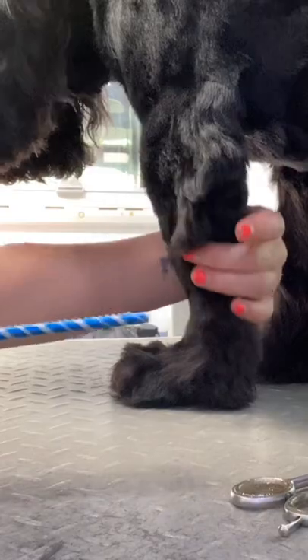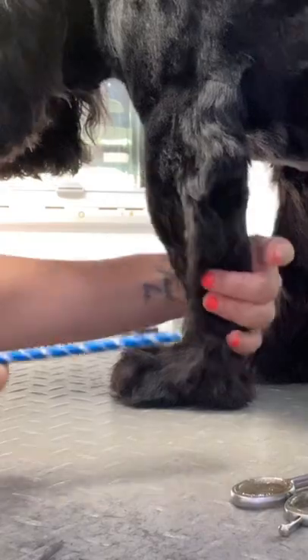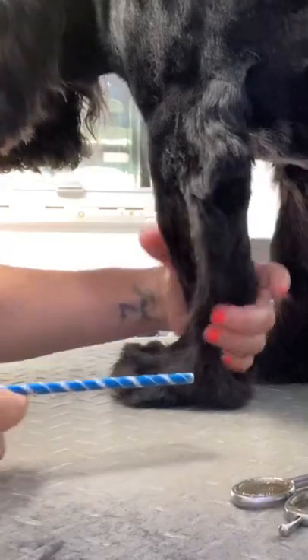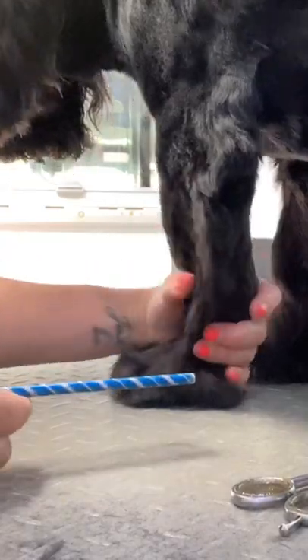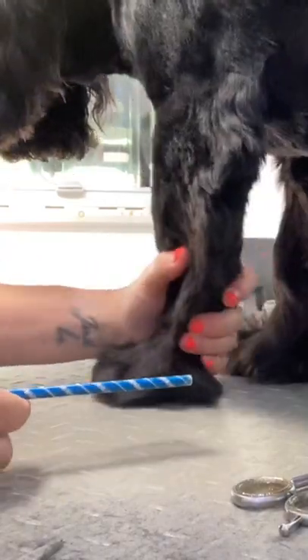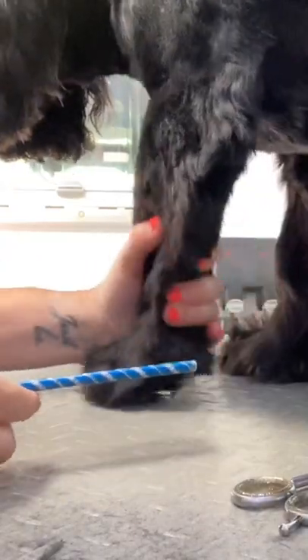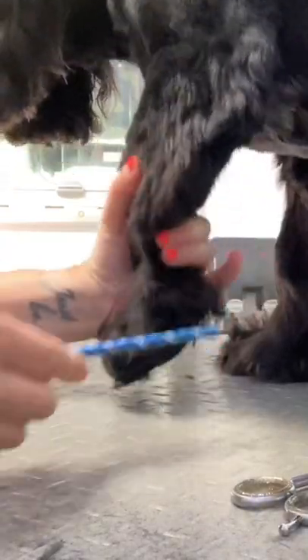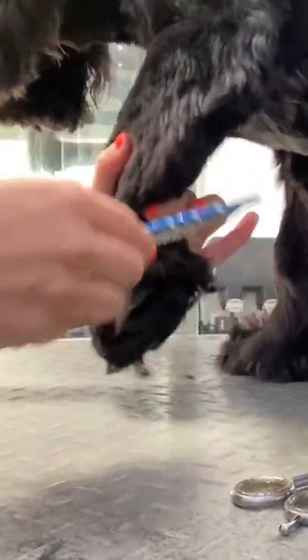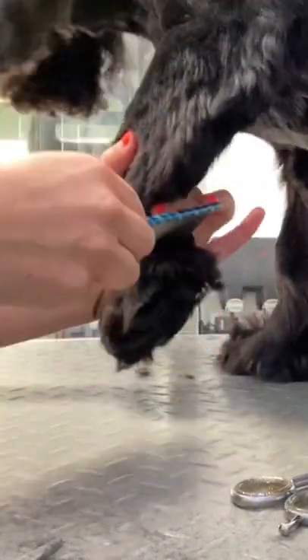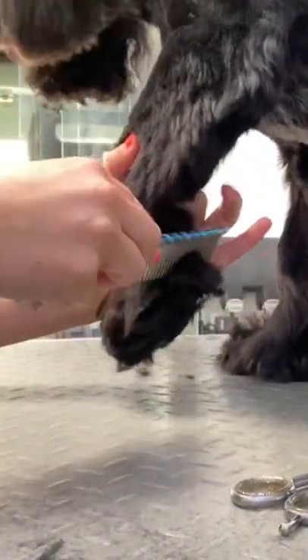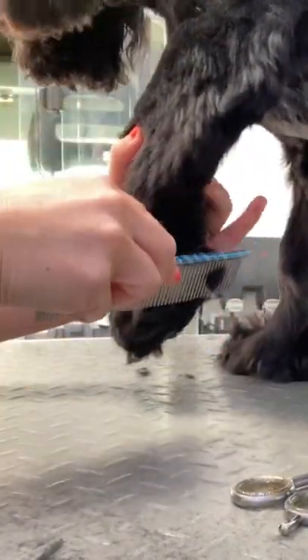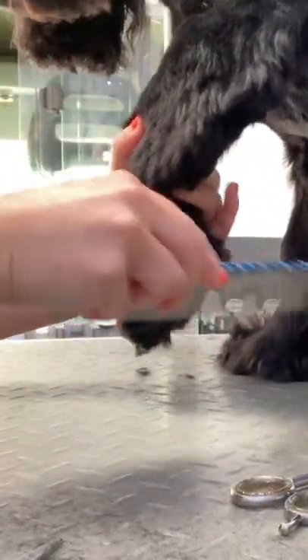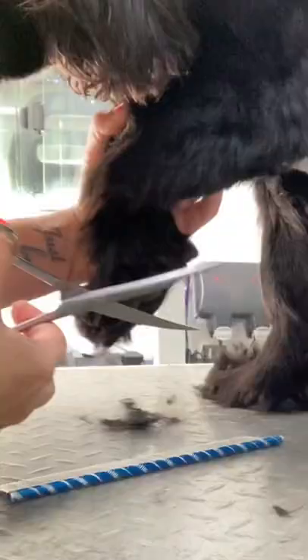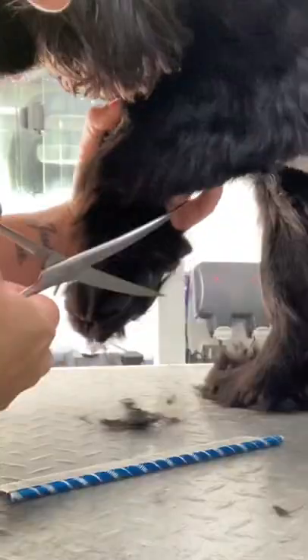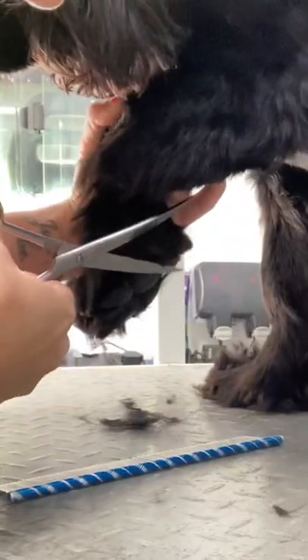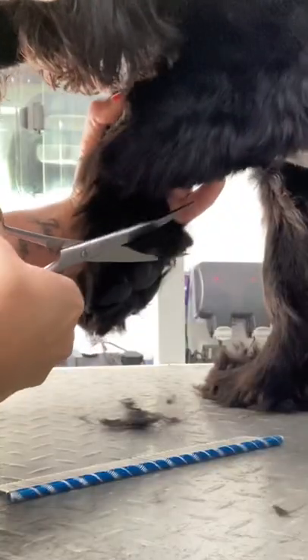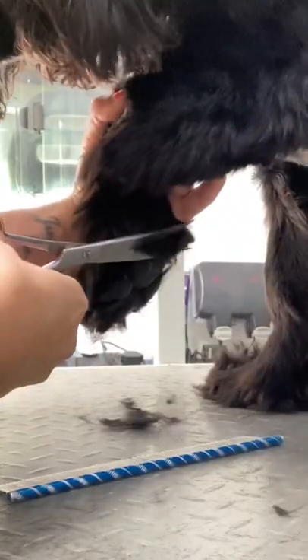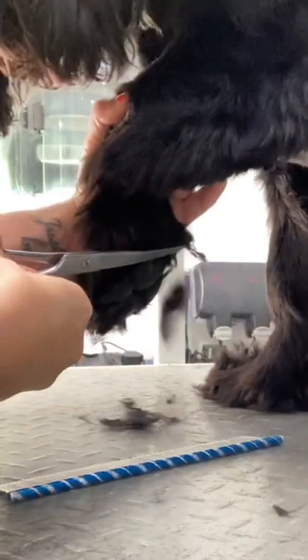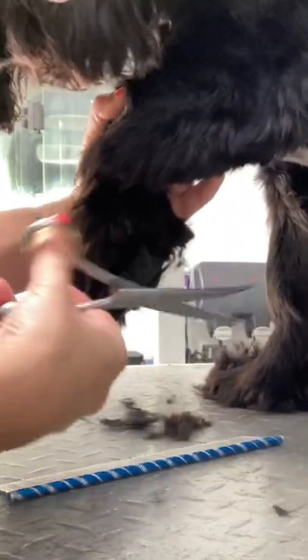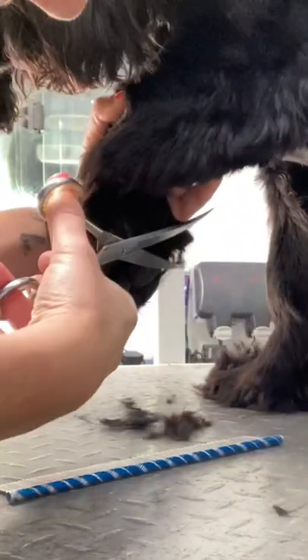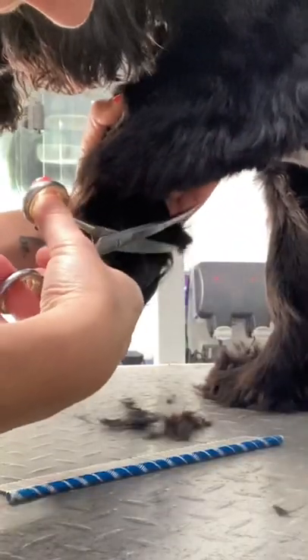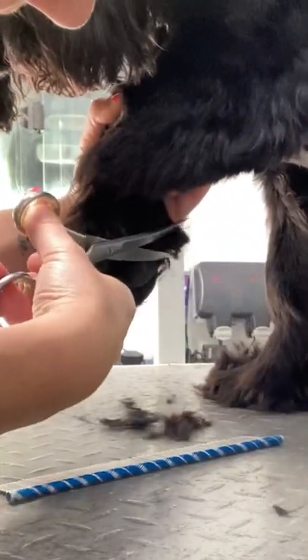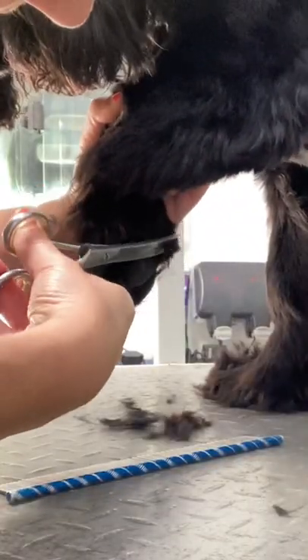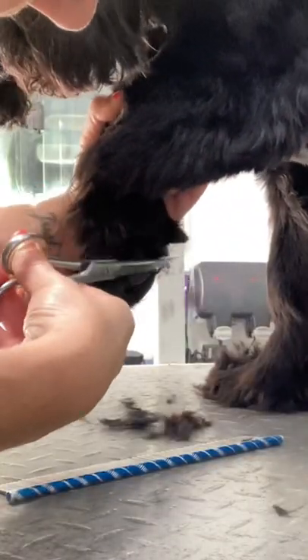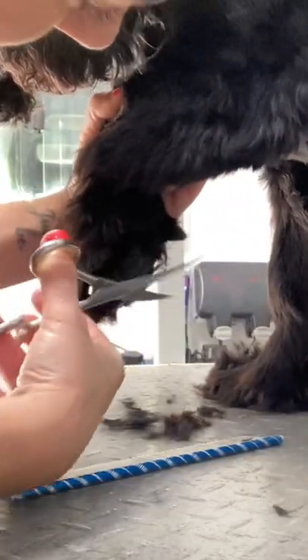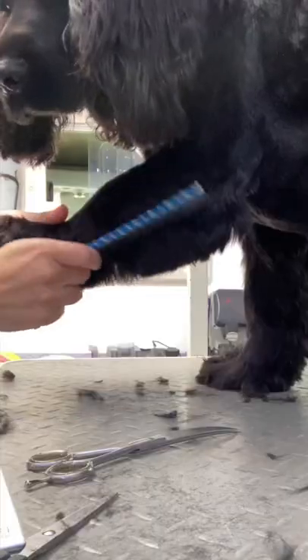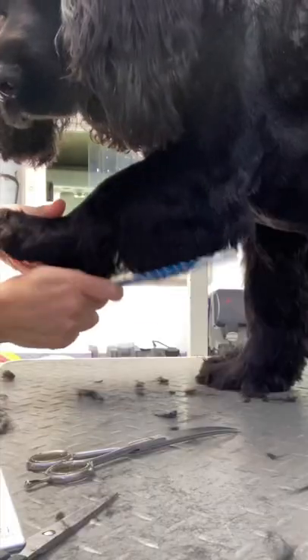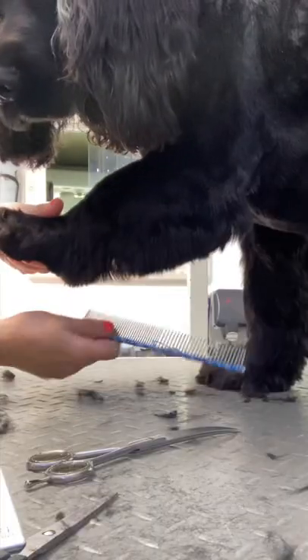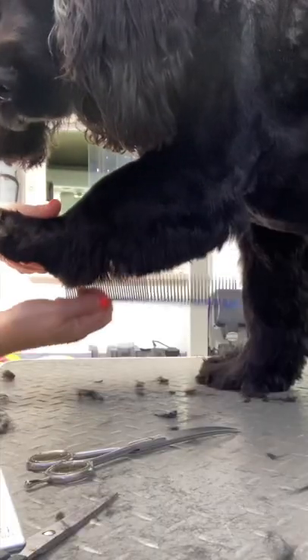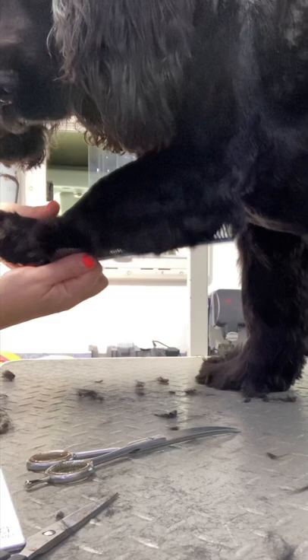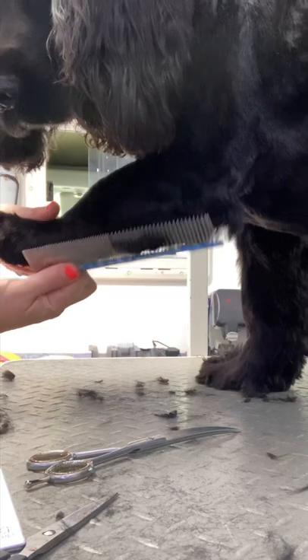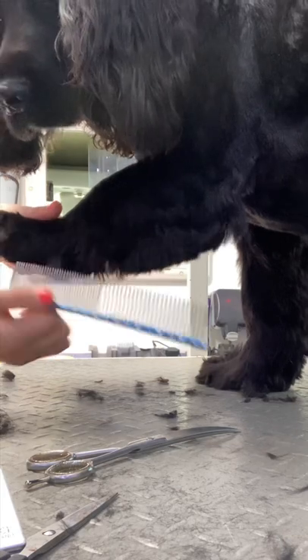Here's how I trim a spaniel's leg. Squeeze the coat down and then trim off the bit that's over the pad.